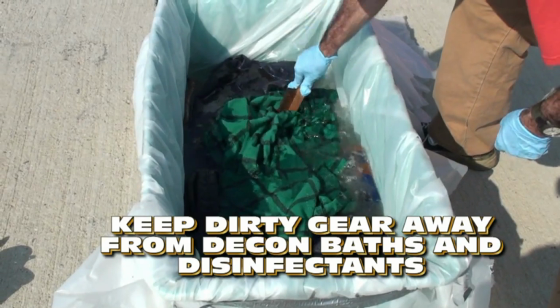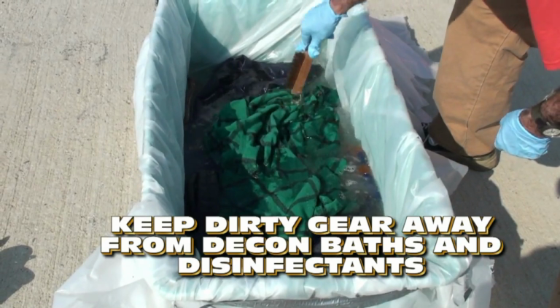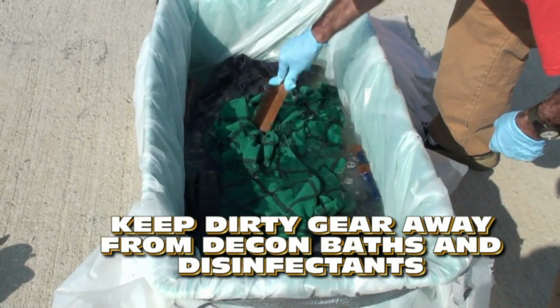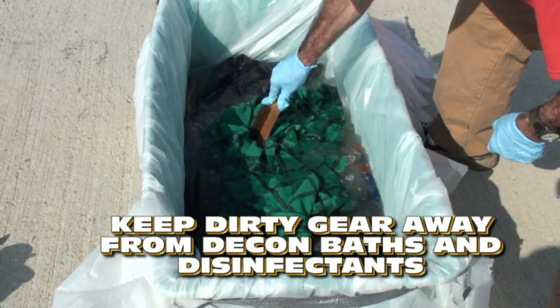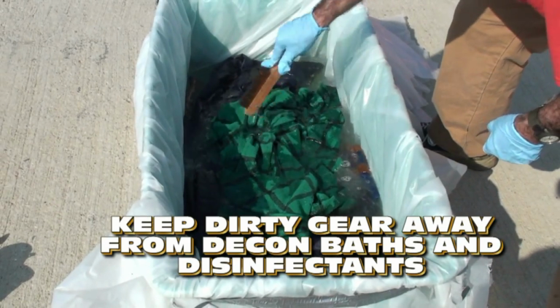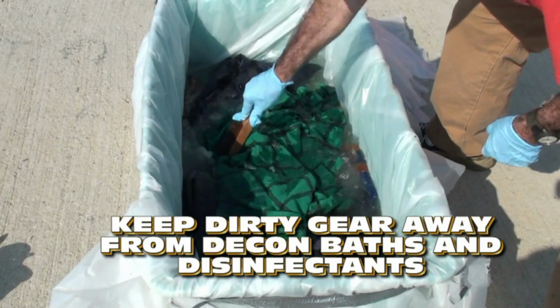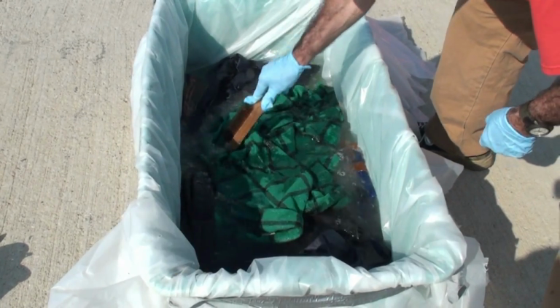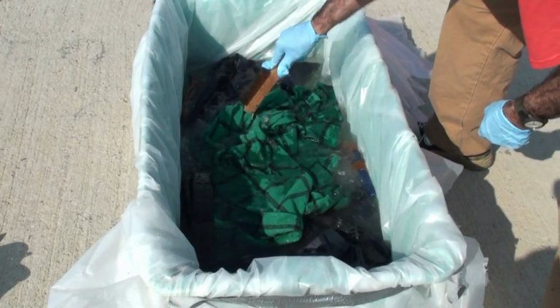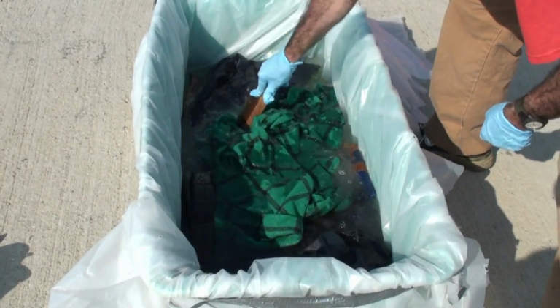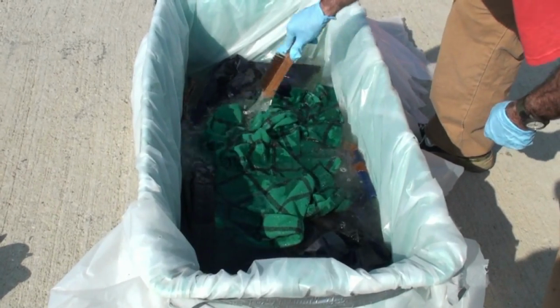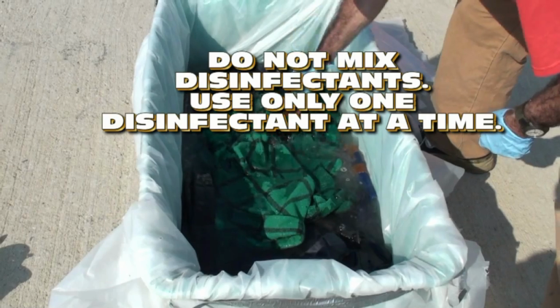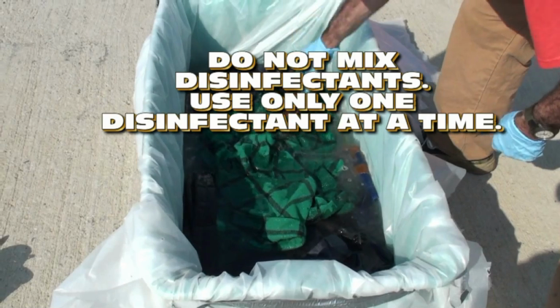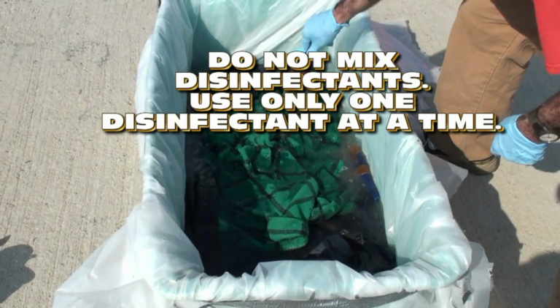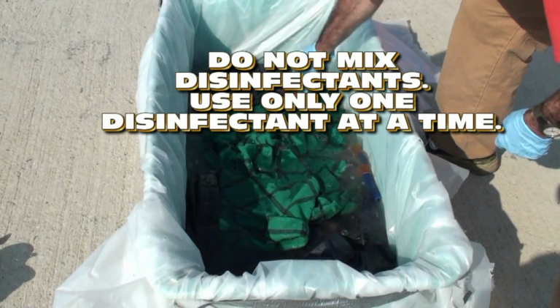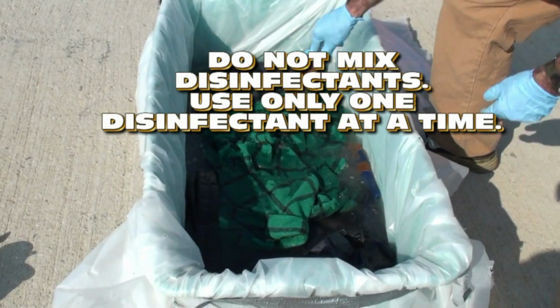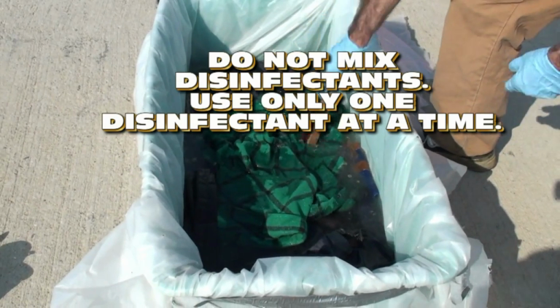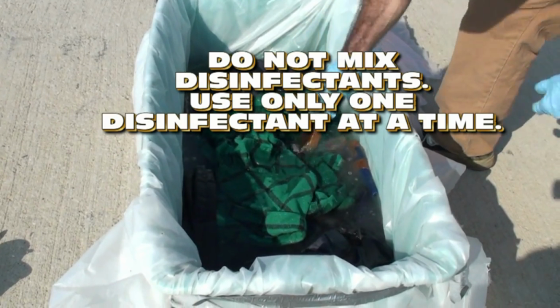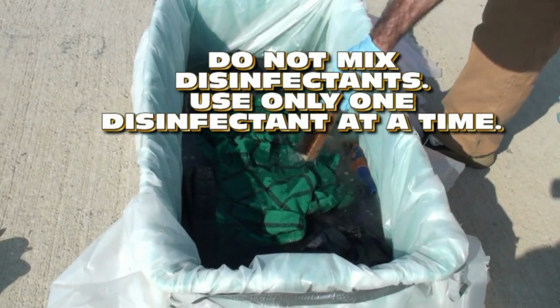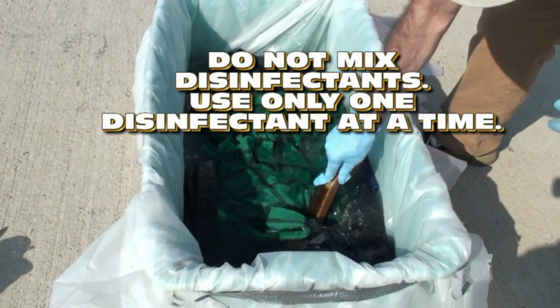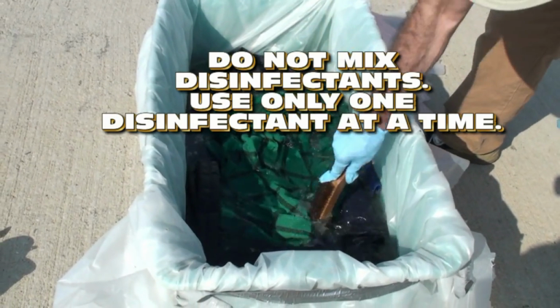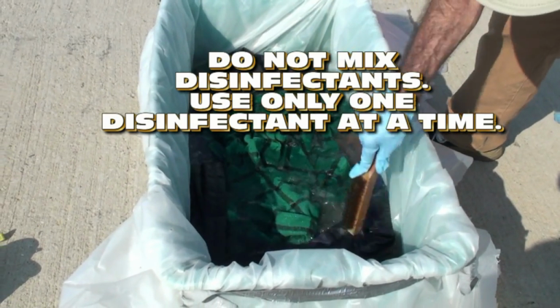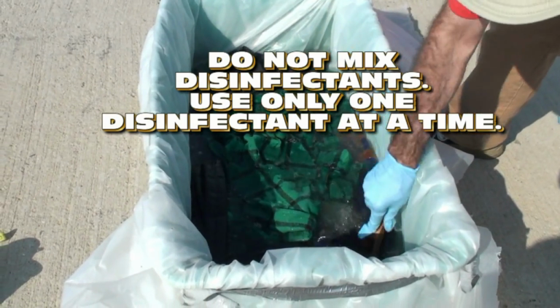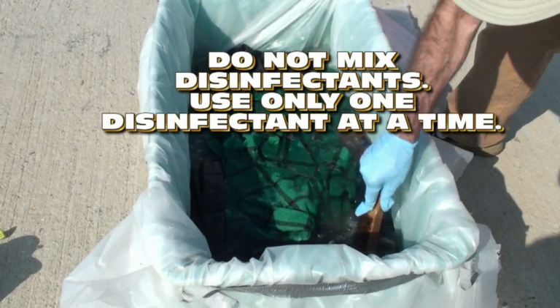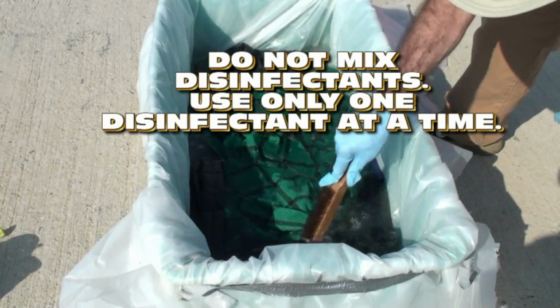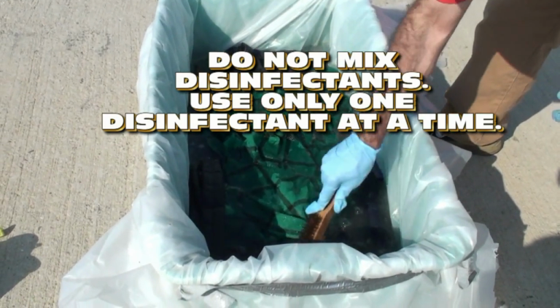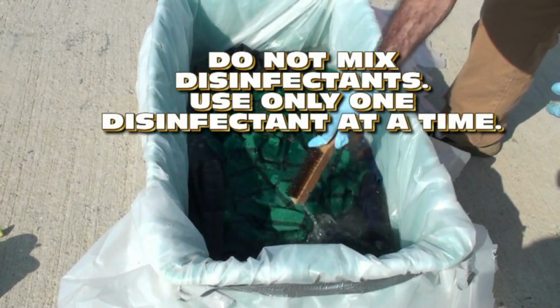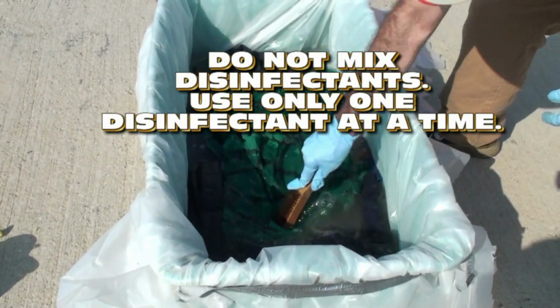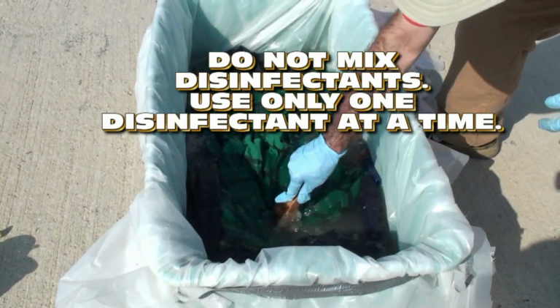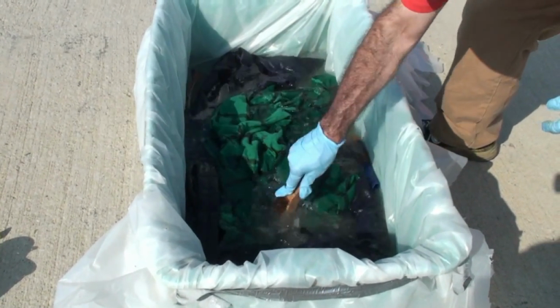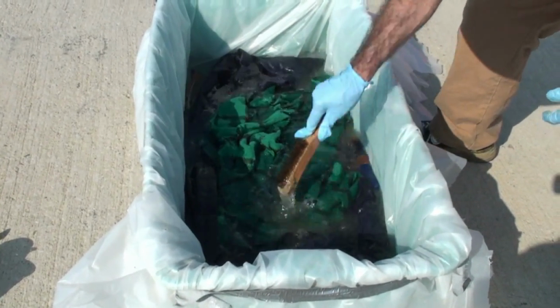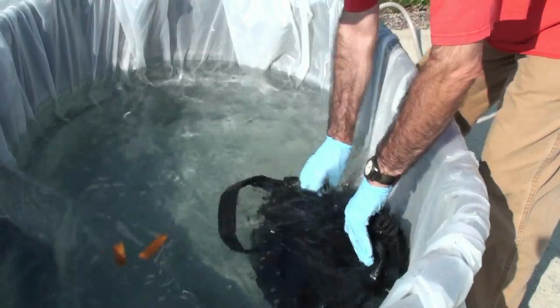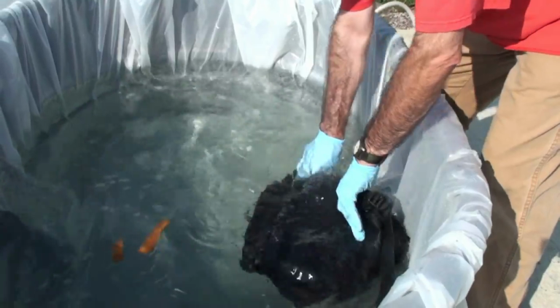In addition, do not mix disinfectants. Use only one kind of disinfectant at a time.